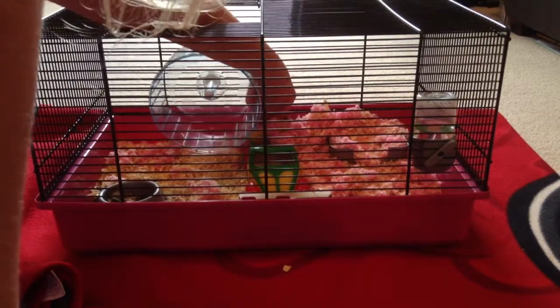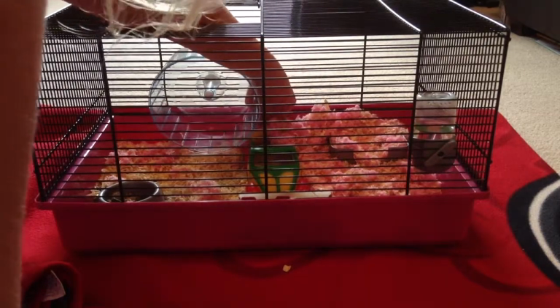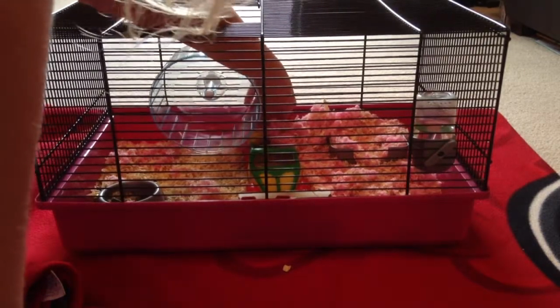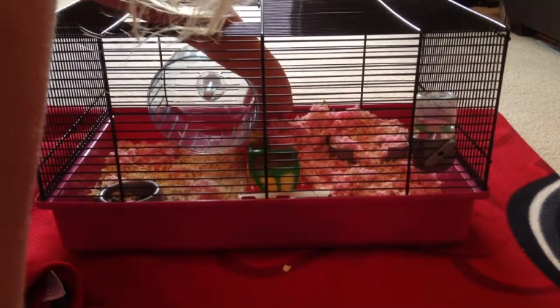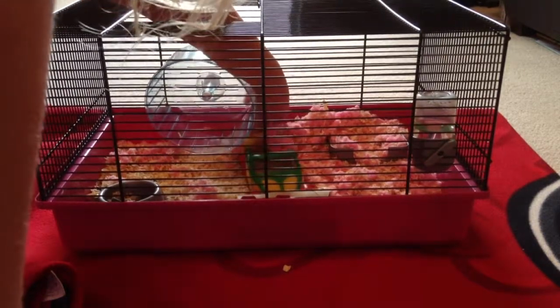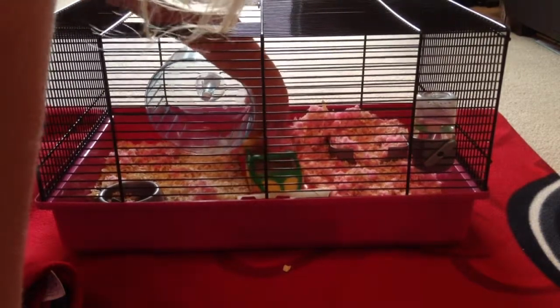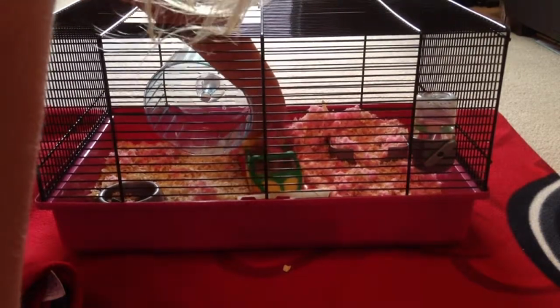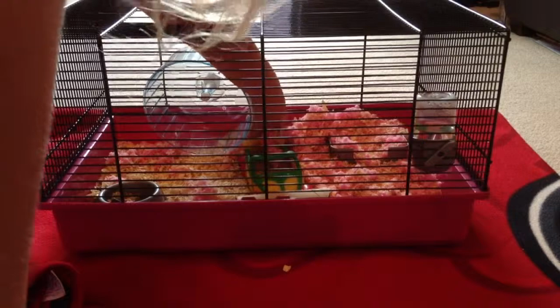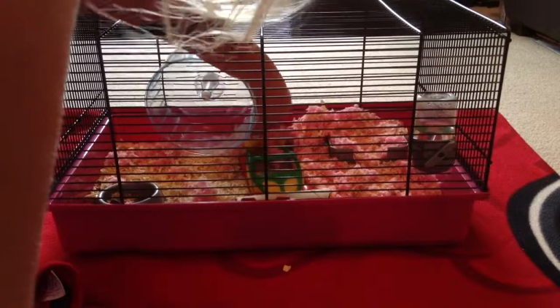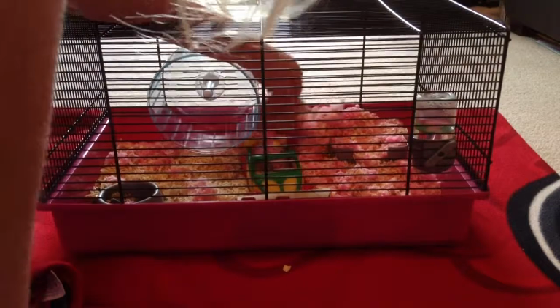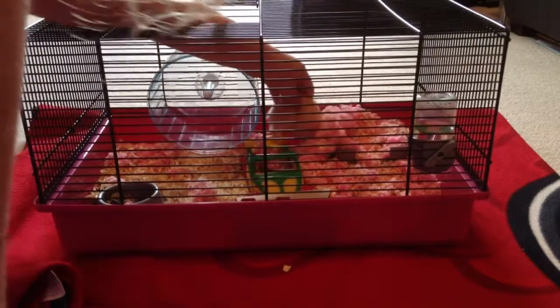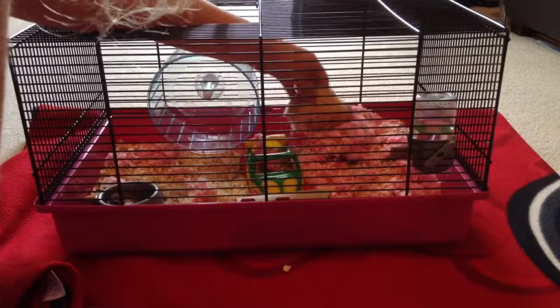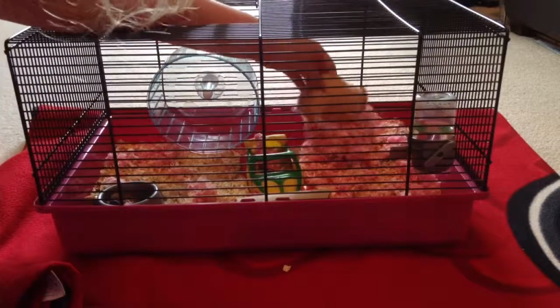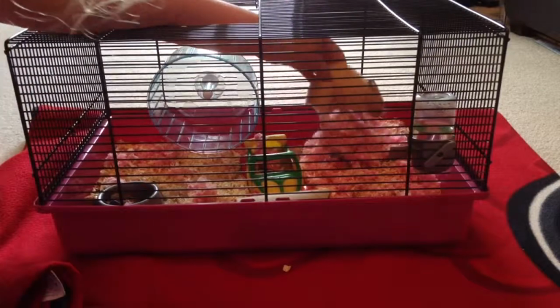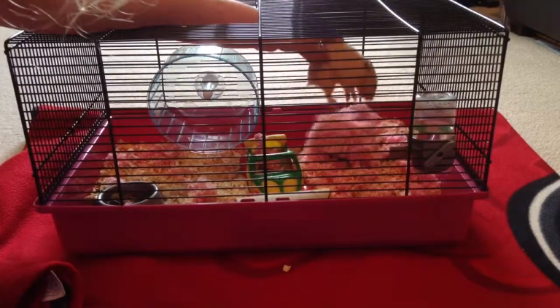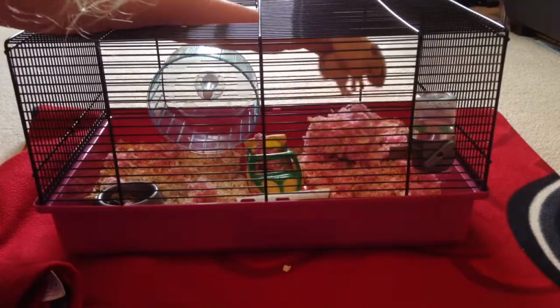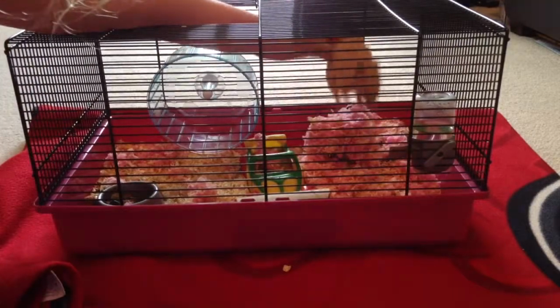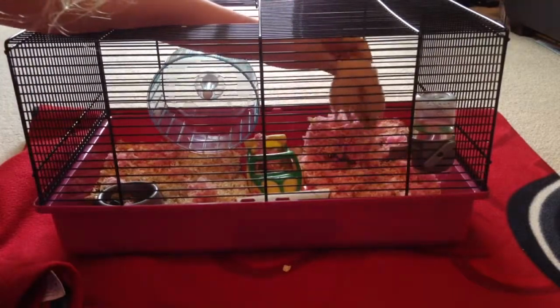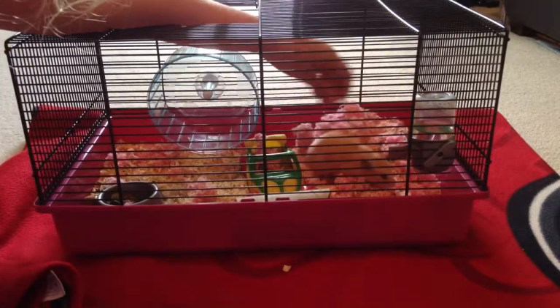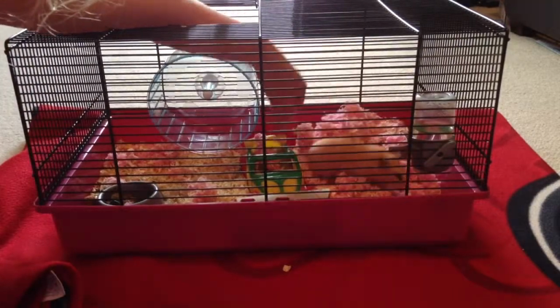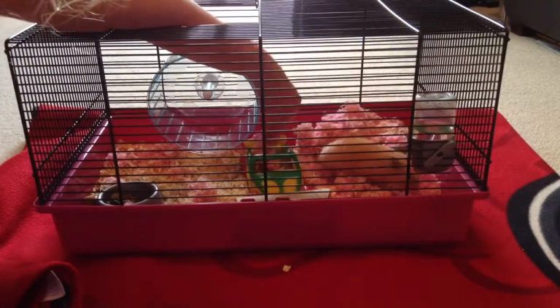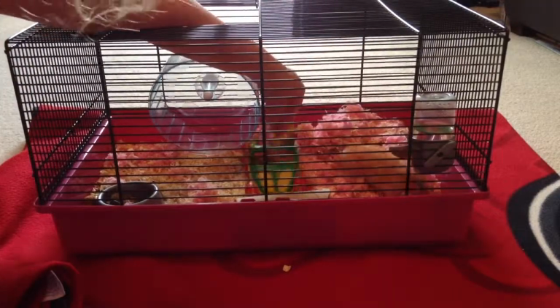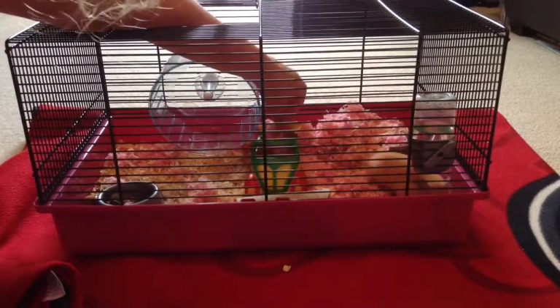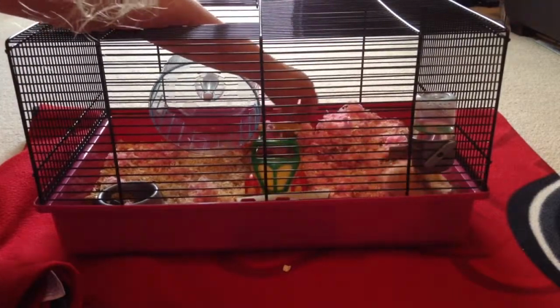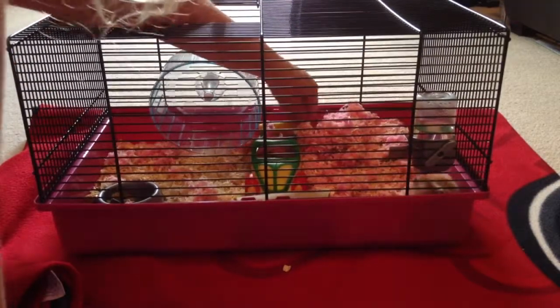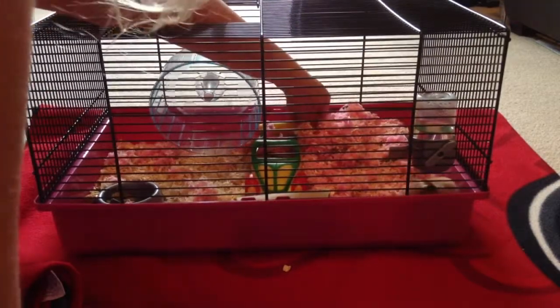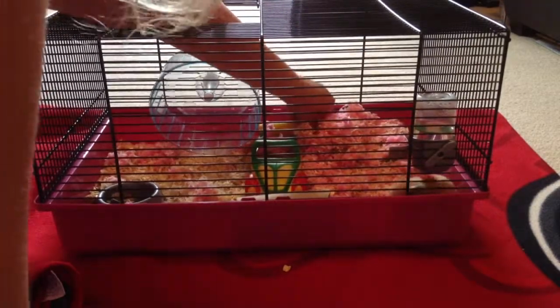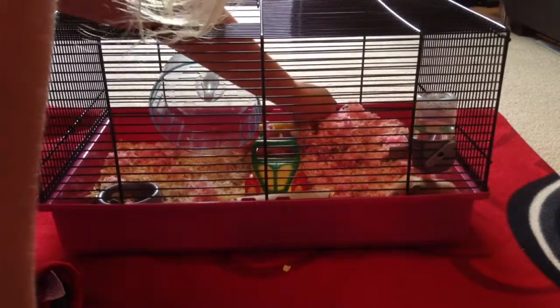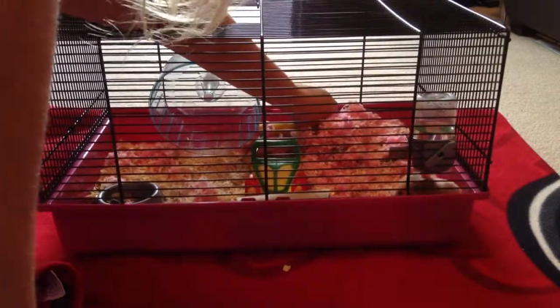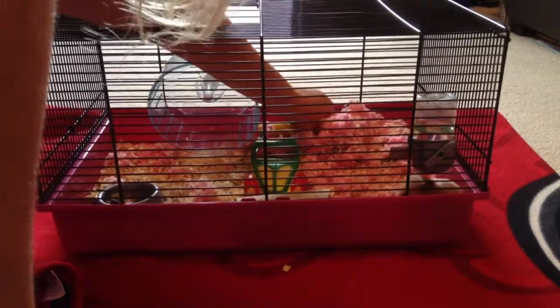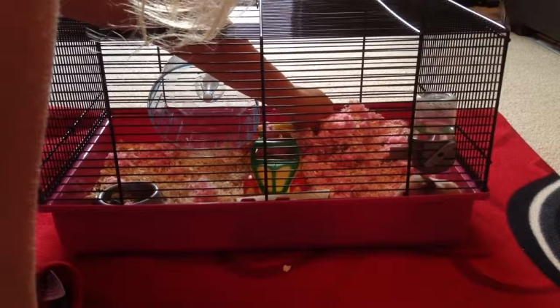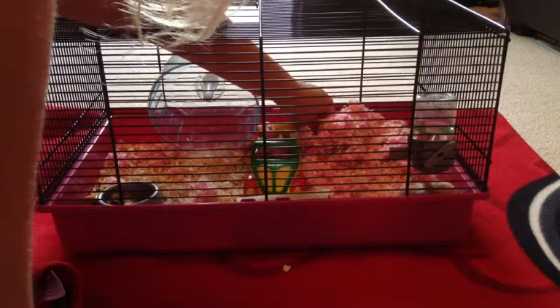We got her from Pets at Home and she's been very nice to us. As you can see she's one of the best hamsters you can have — sorry about that, she was just eating some toast.